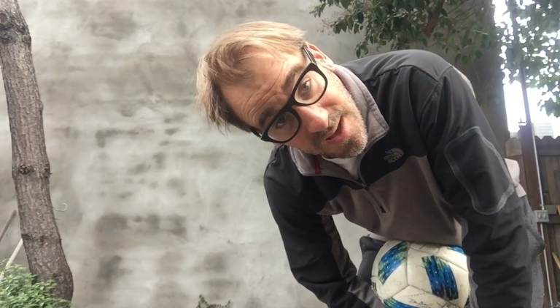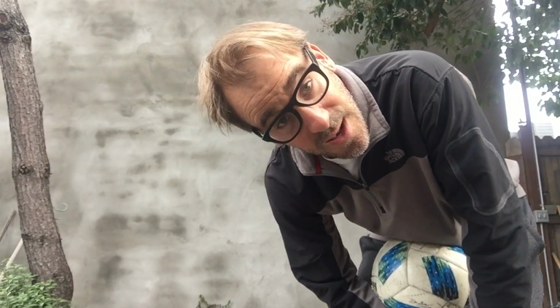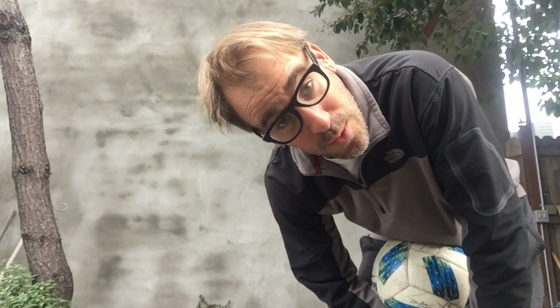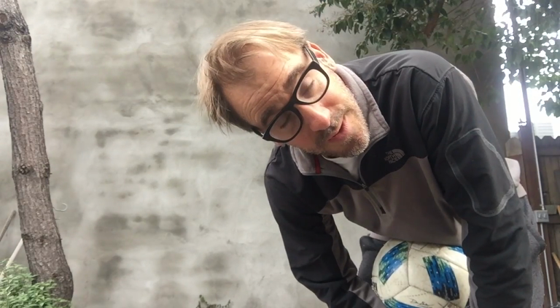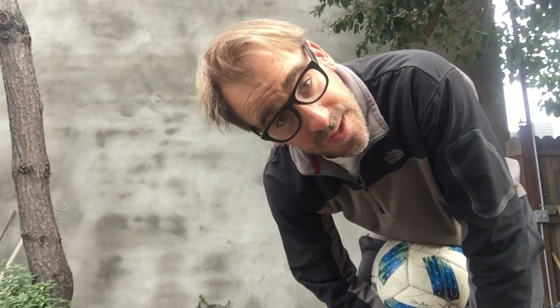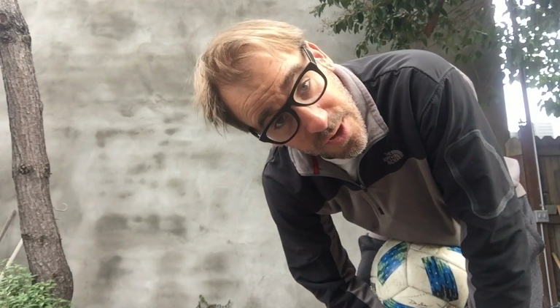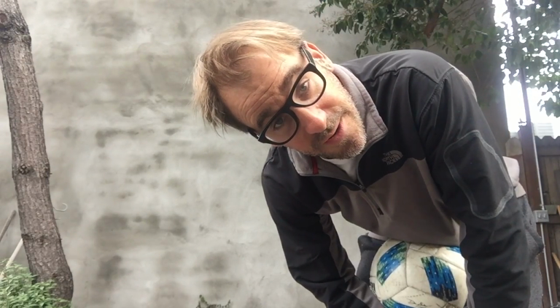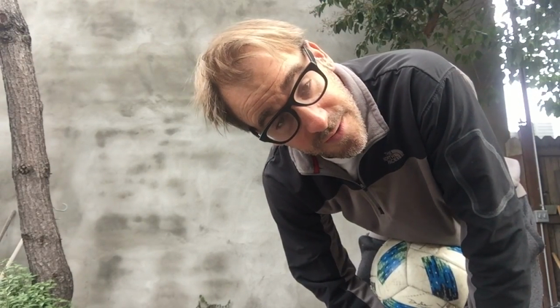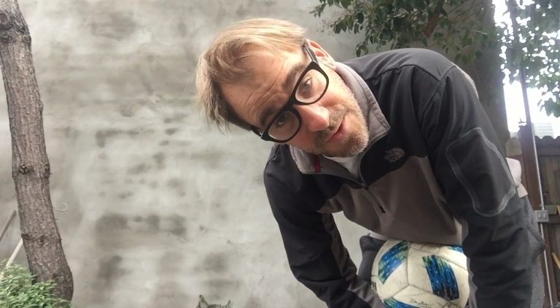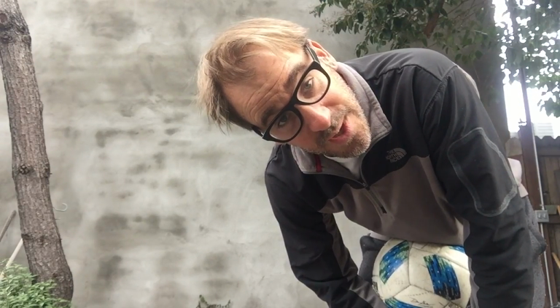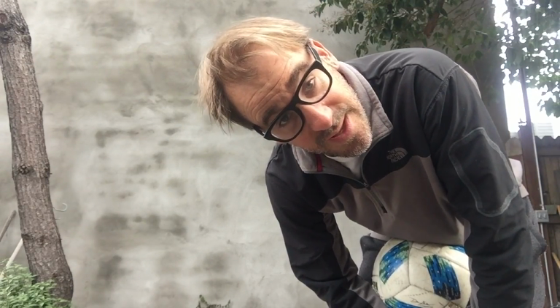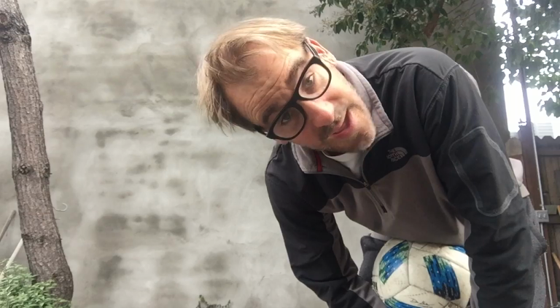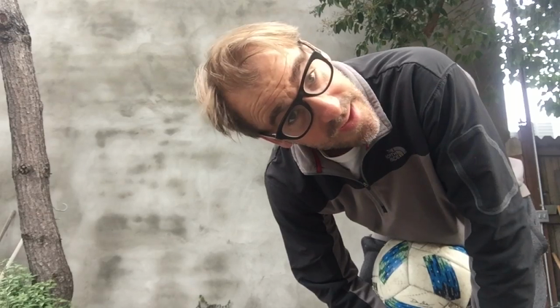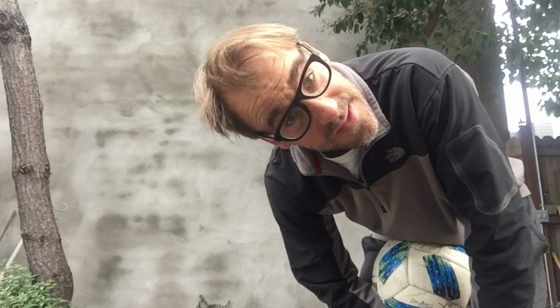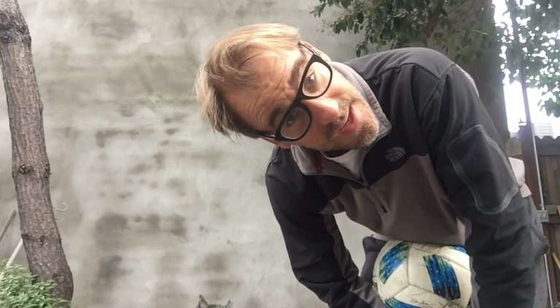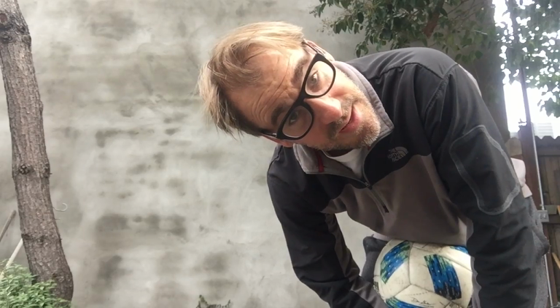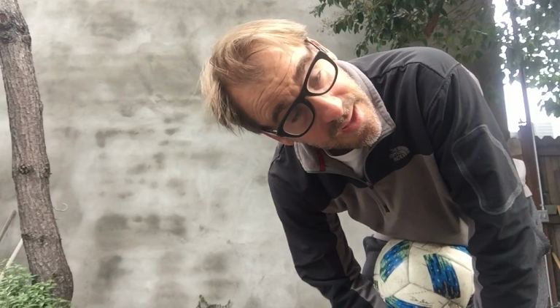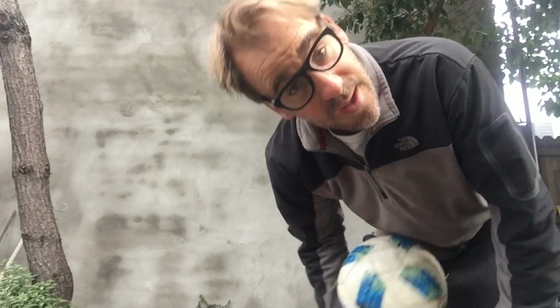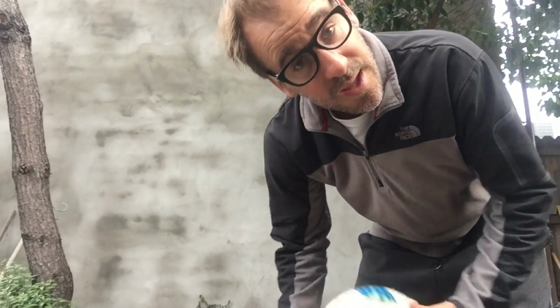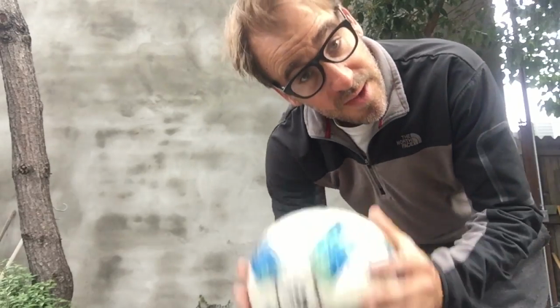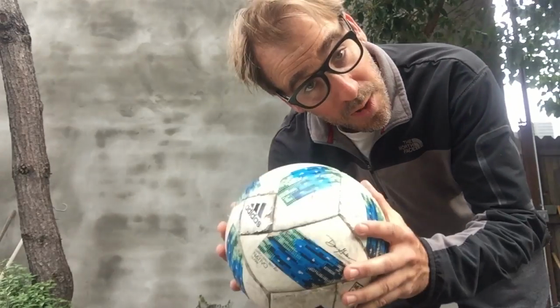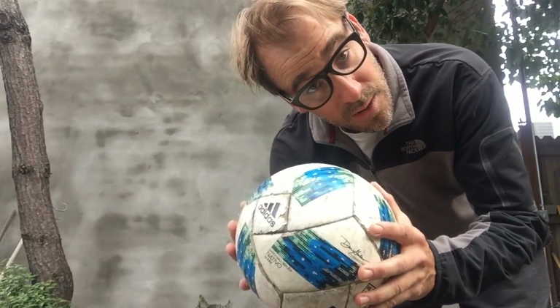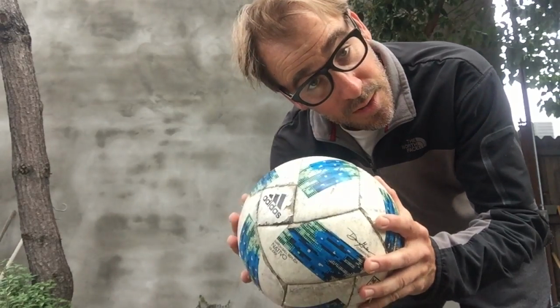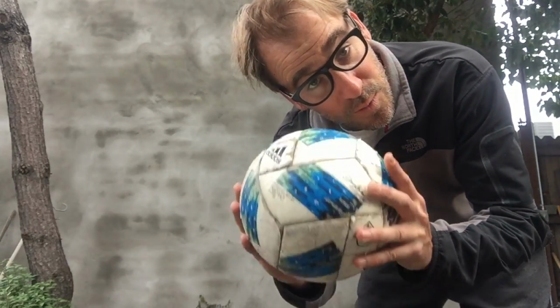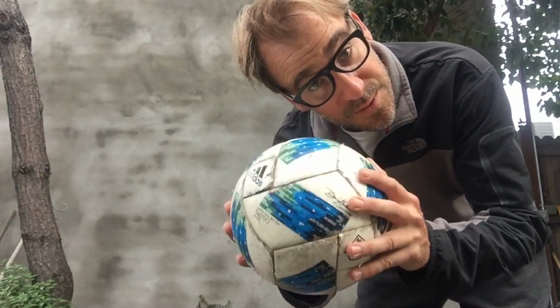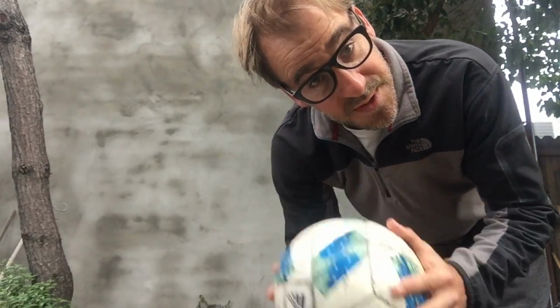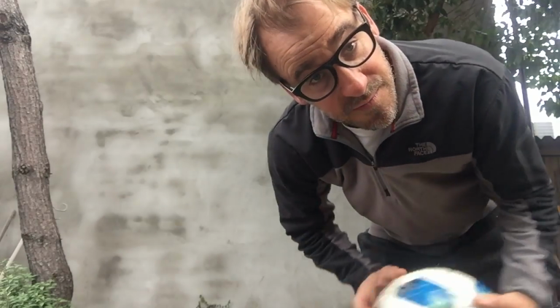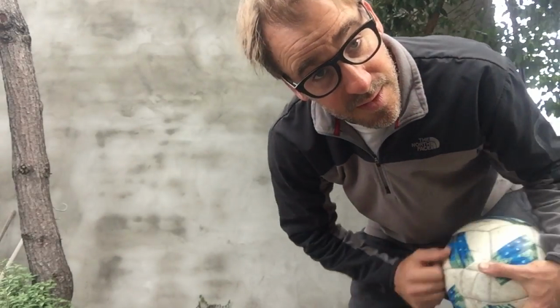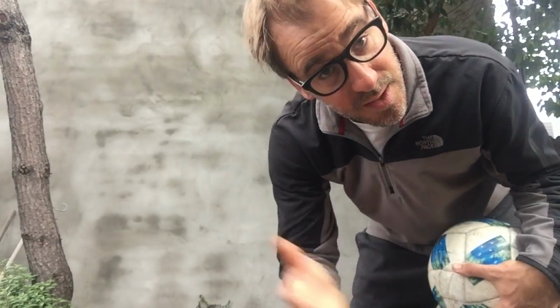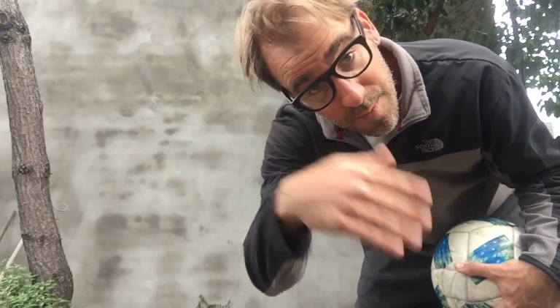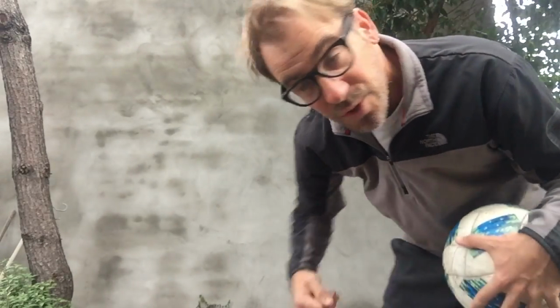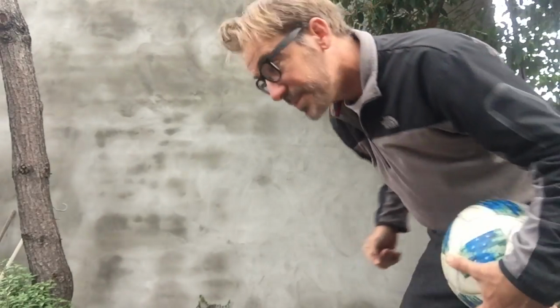Hello, kindergarten, first grade, and second. If you have a ball, we're going to do some stuff. Come on and join me.